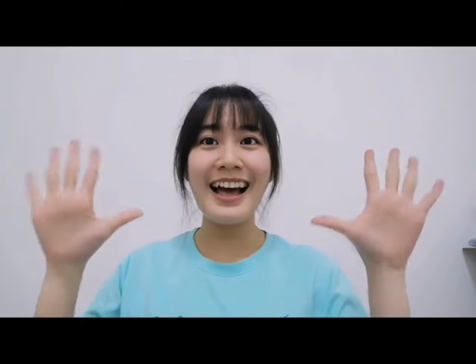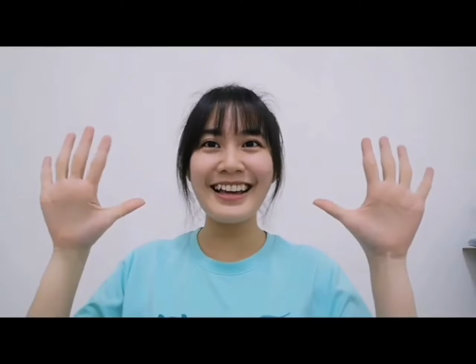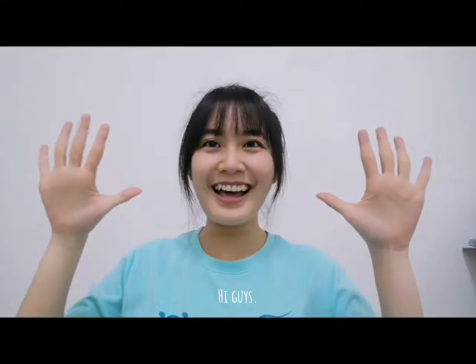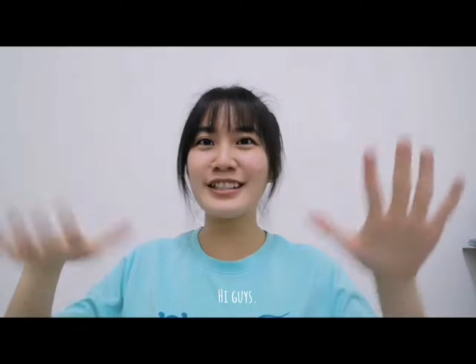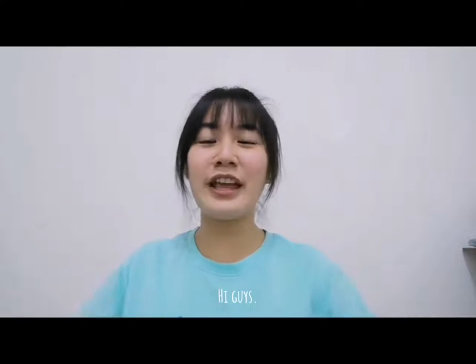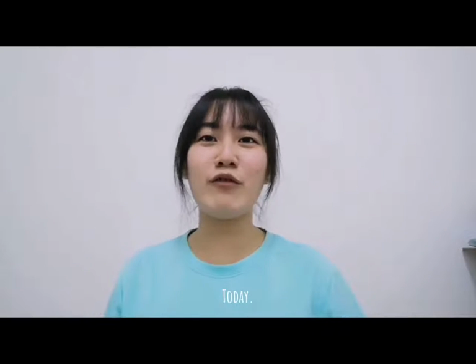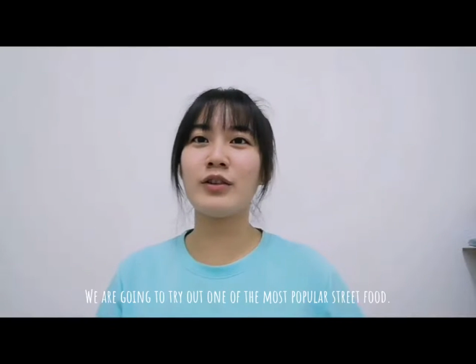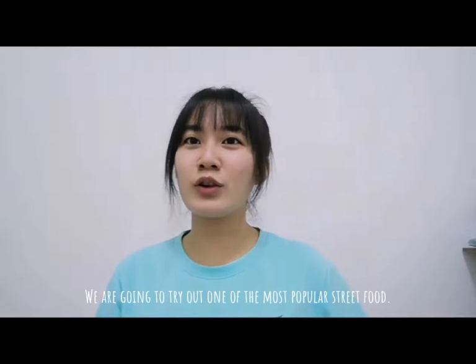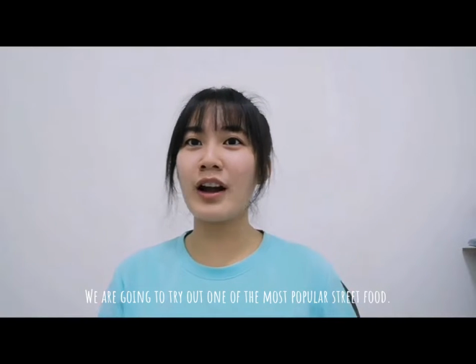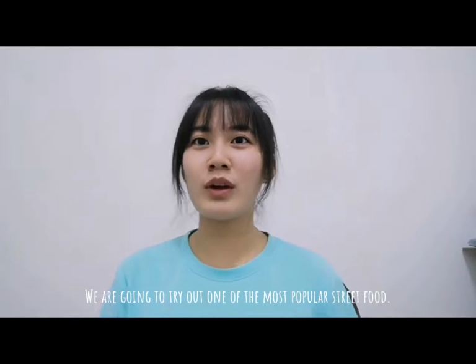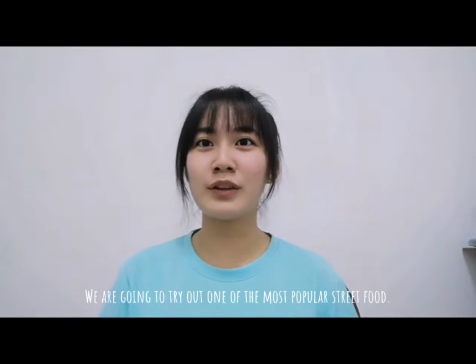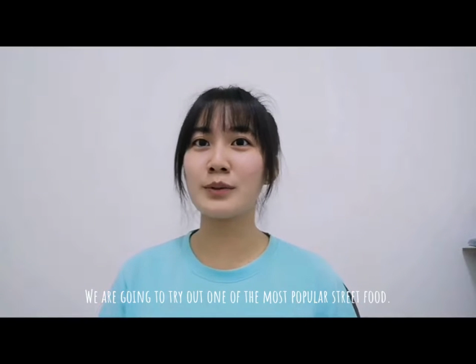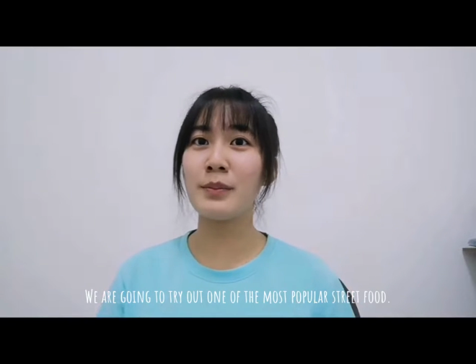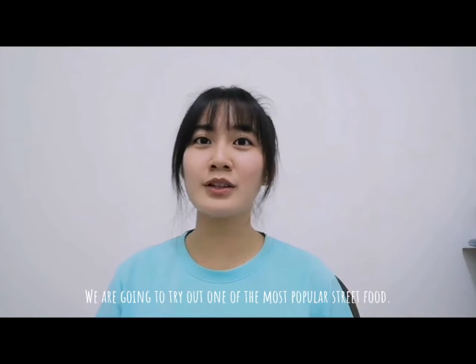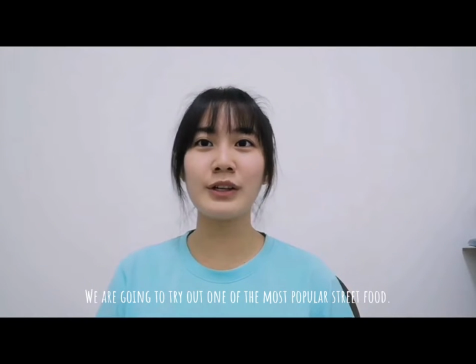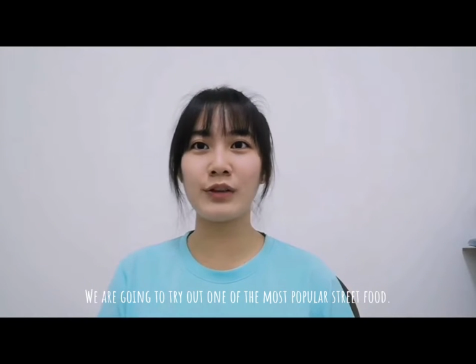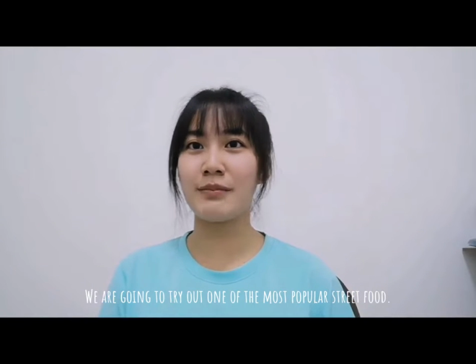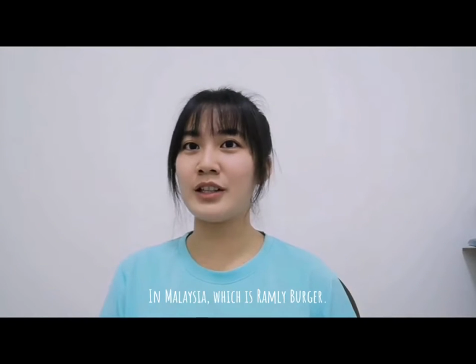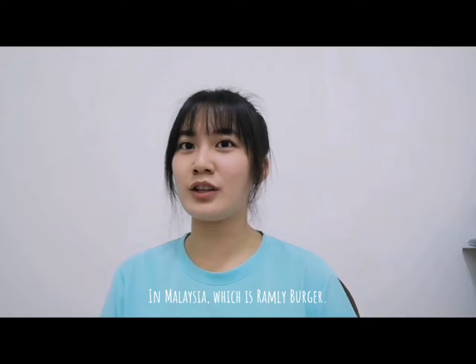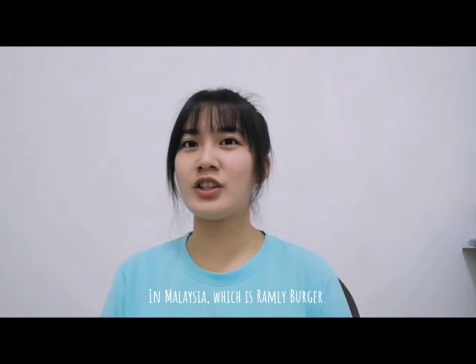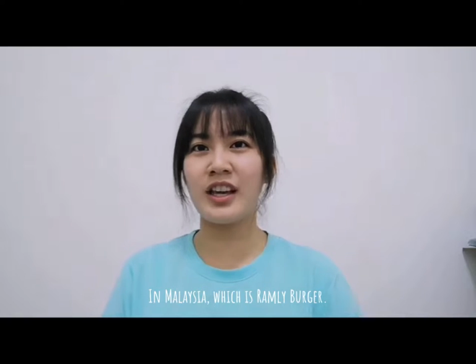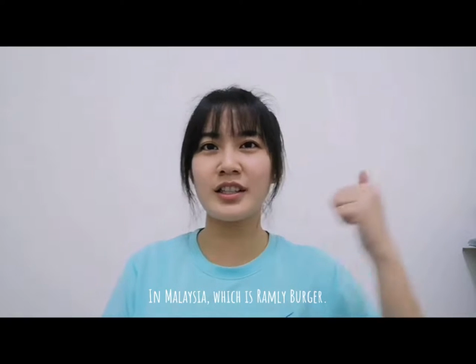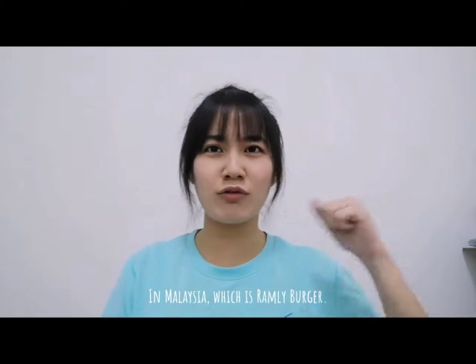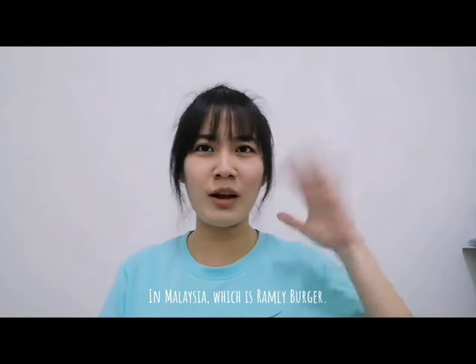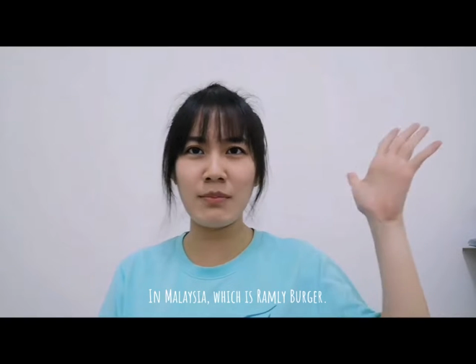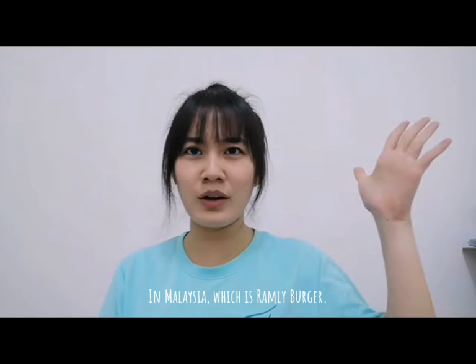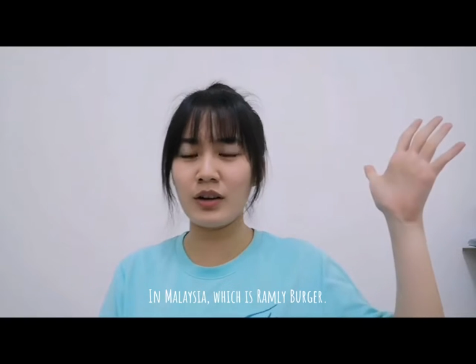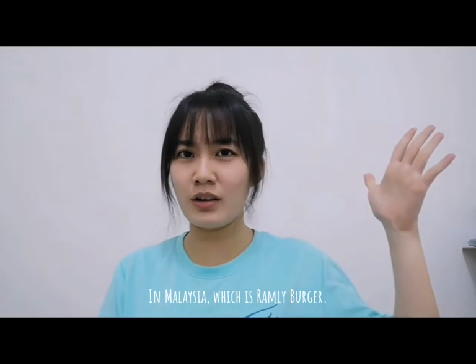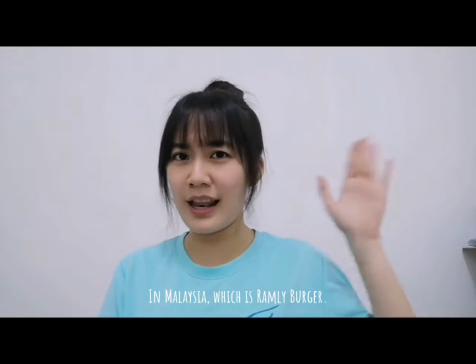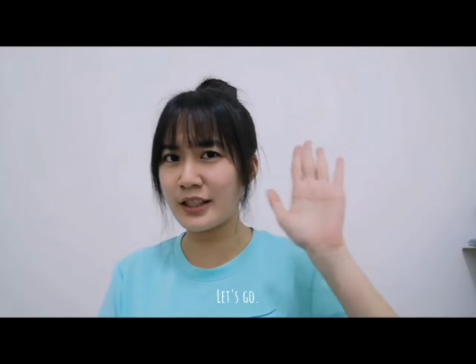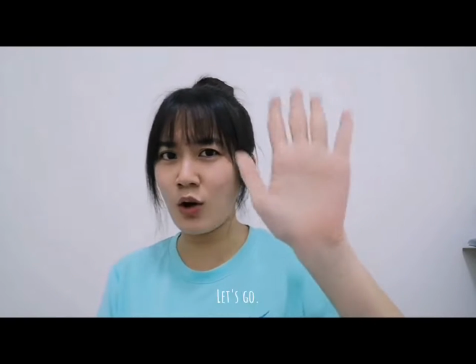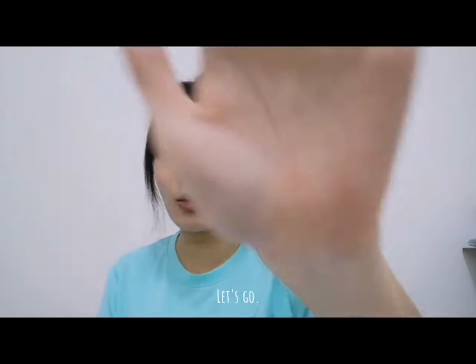Hi guys, today we are going to try out one of the most popular street food in Malaysia, which is Ramly Burger. Let's go!